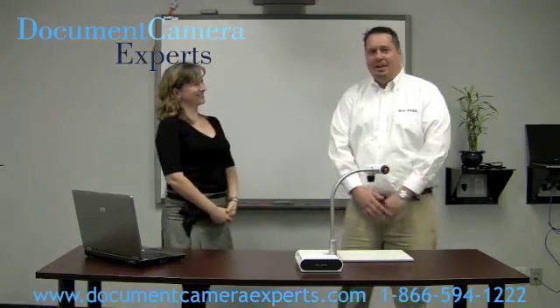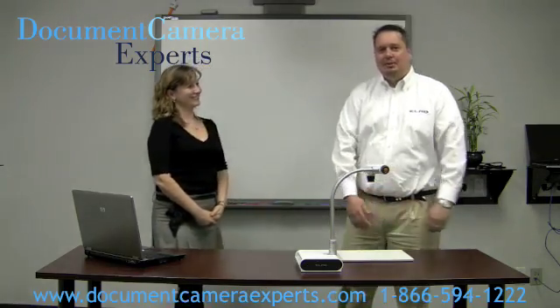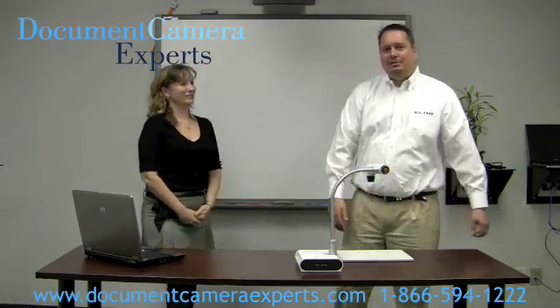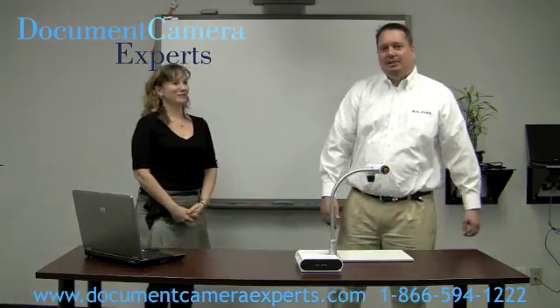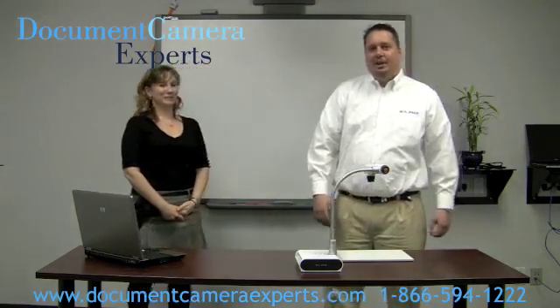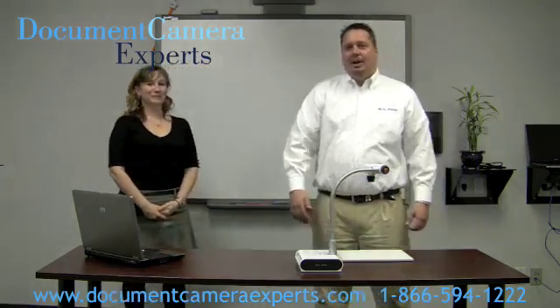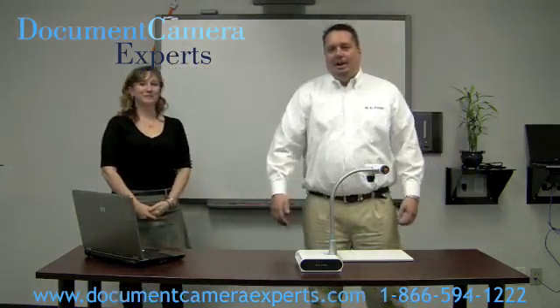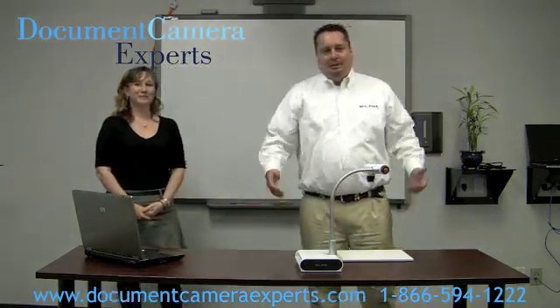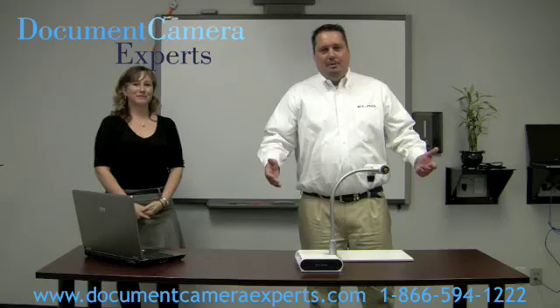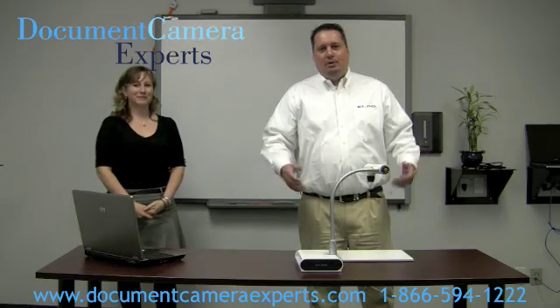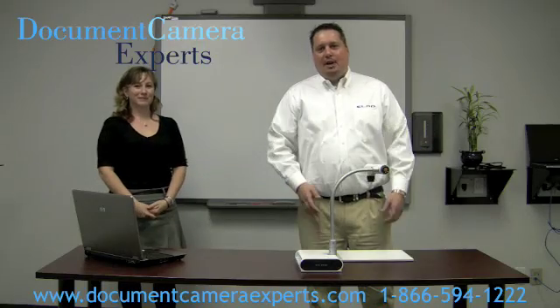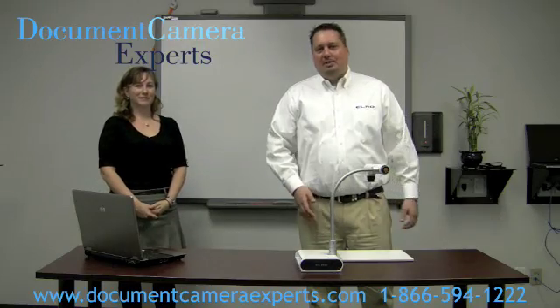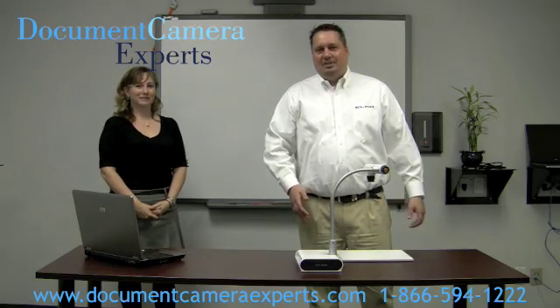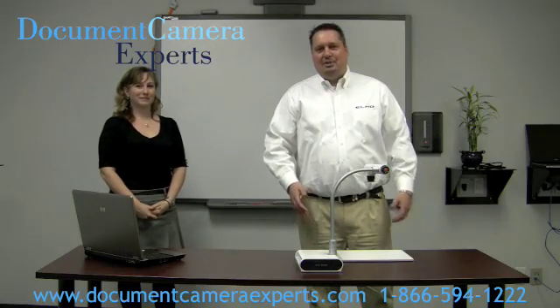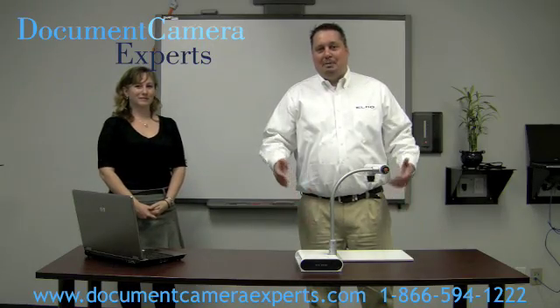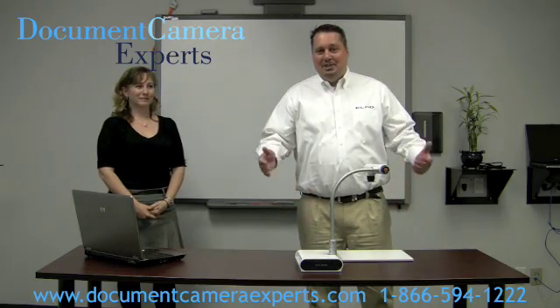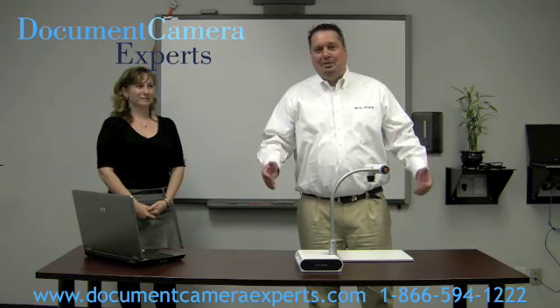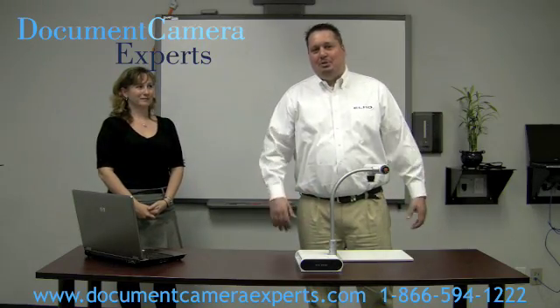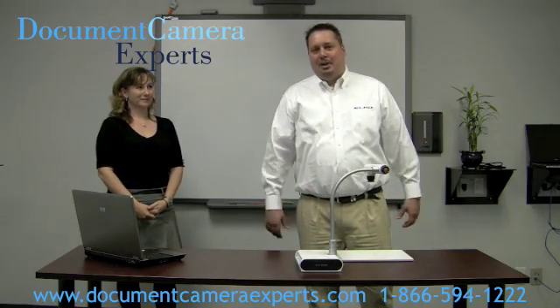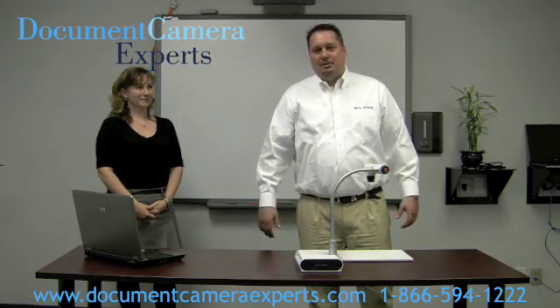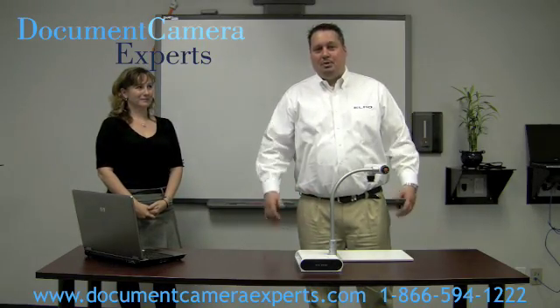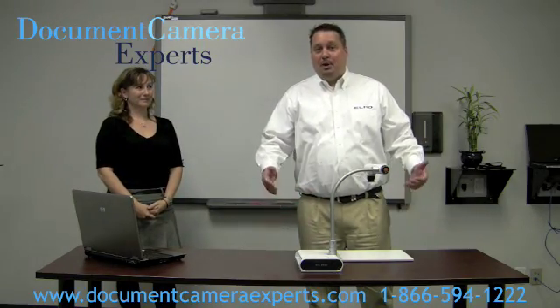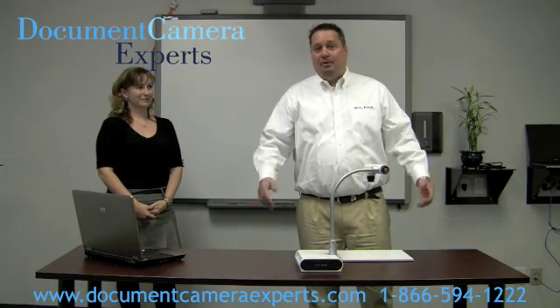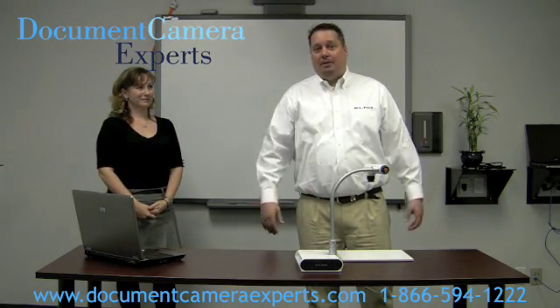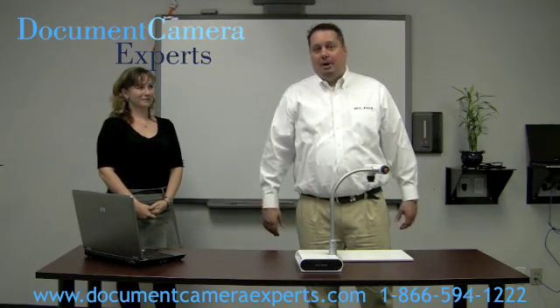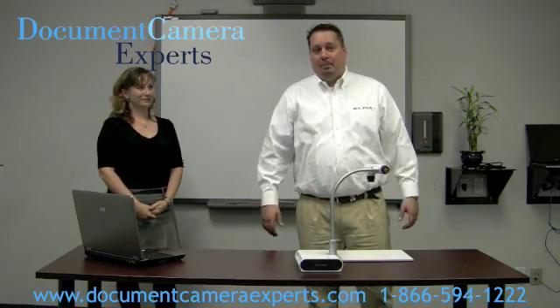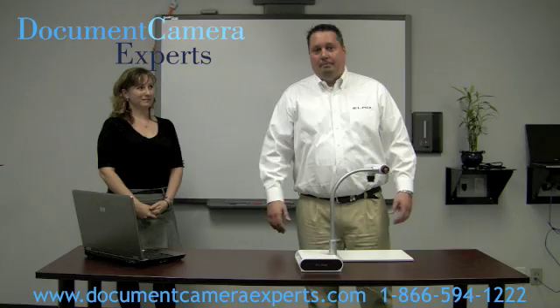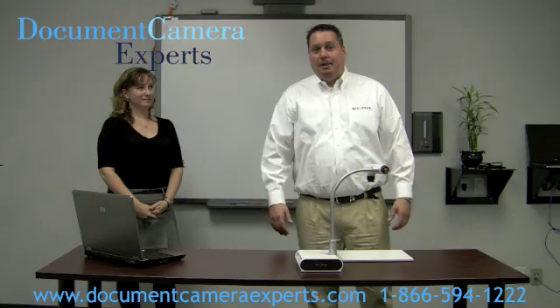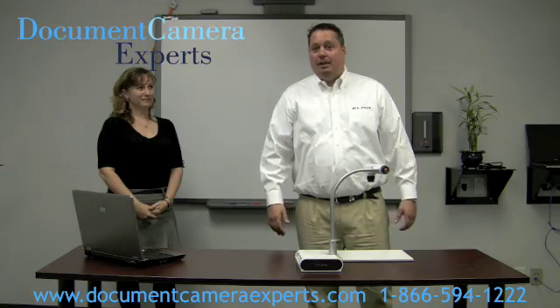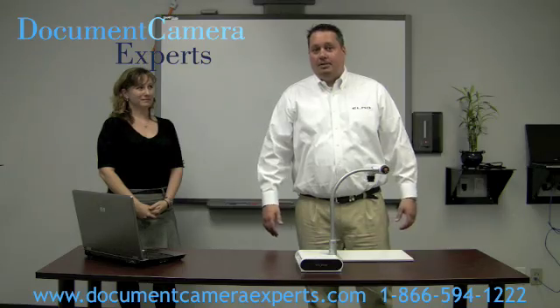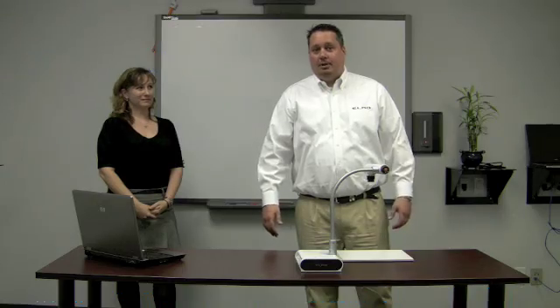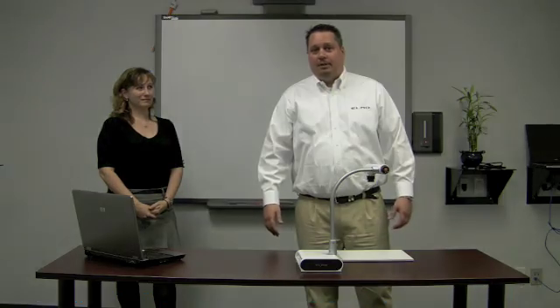Thank you, Leslie. Let me show you how easy it is to hook up a TTO2S to a smart interactive whiteboard. Let's get started.